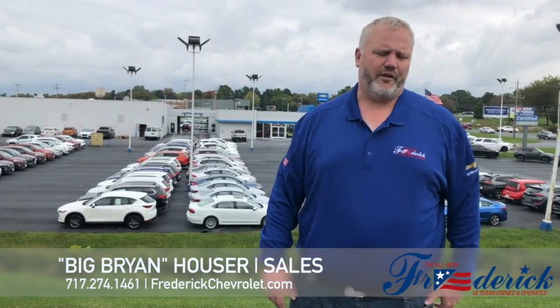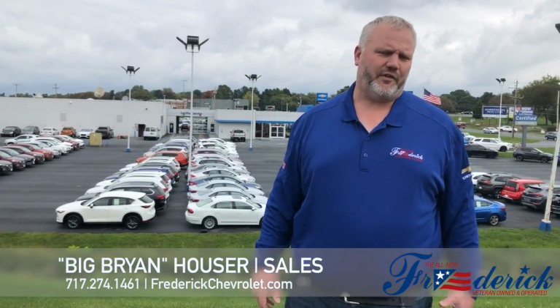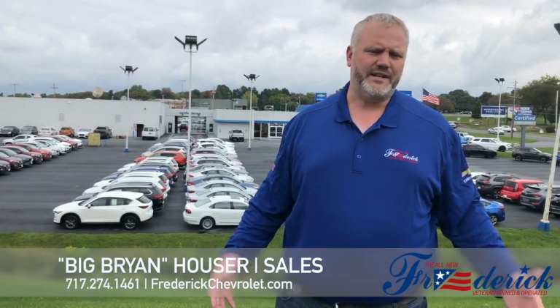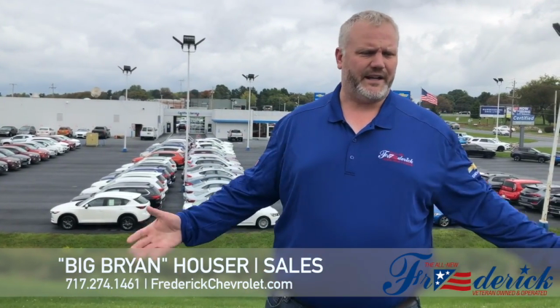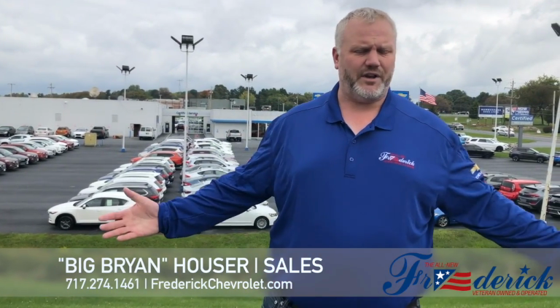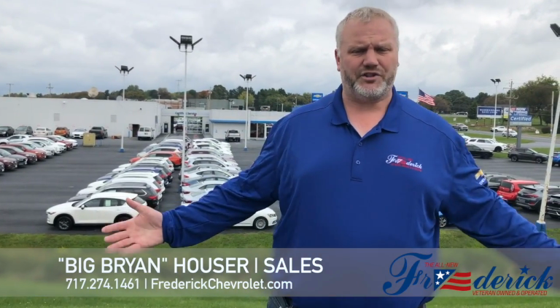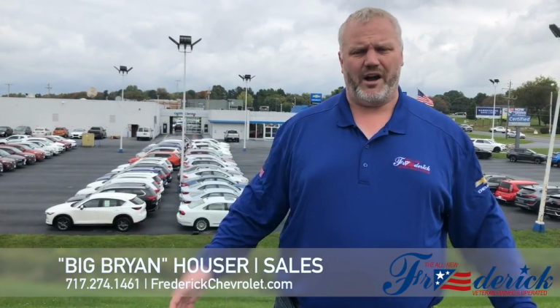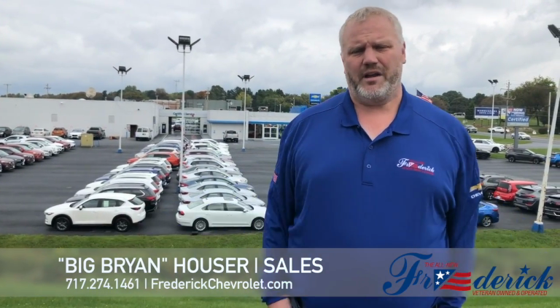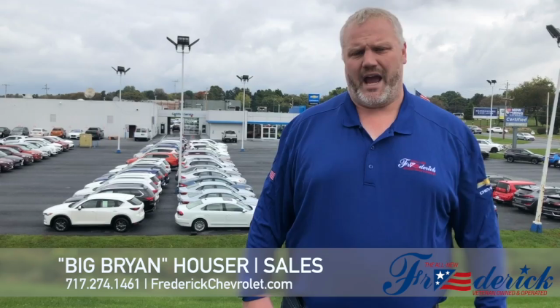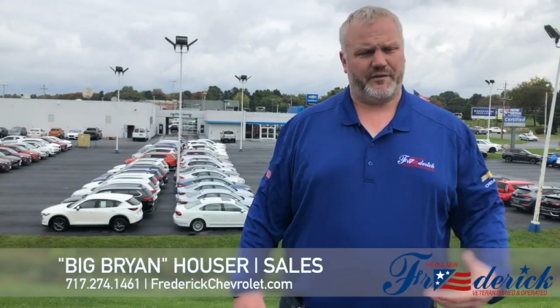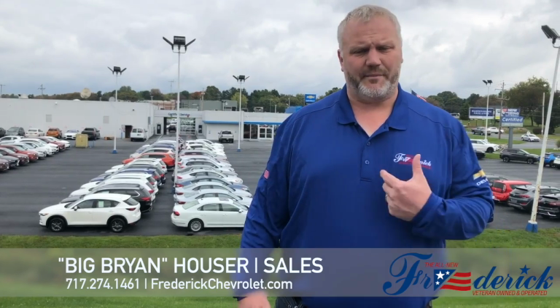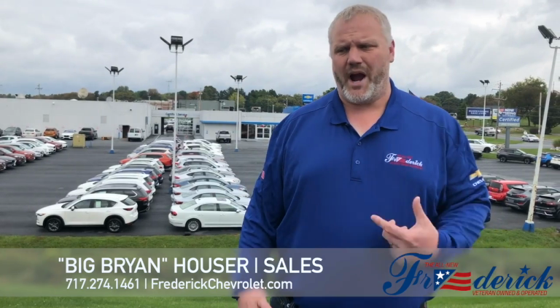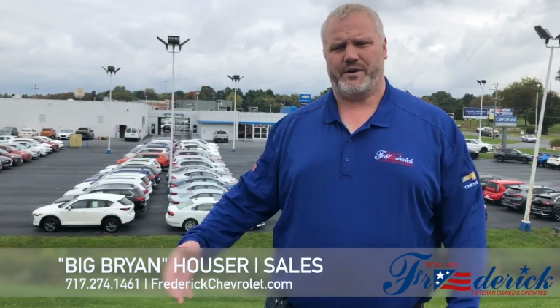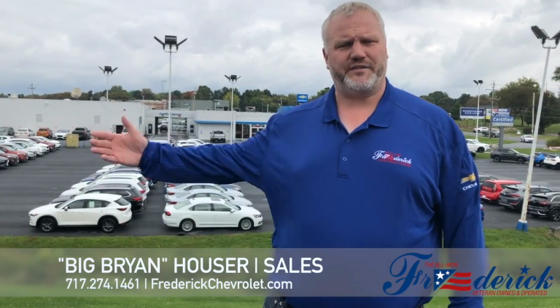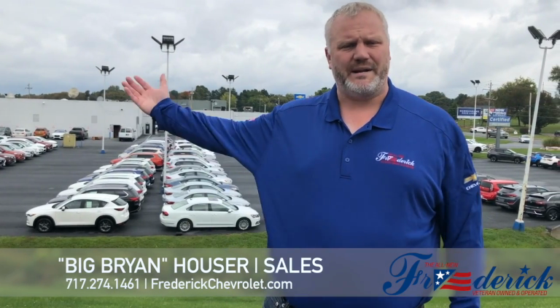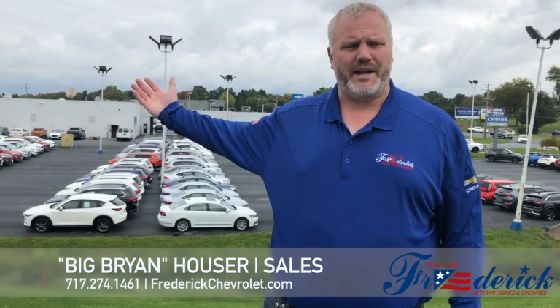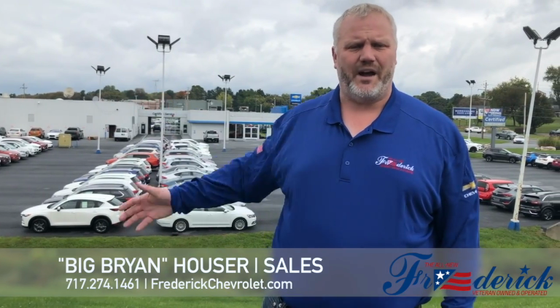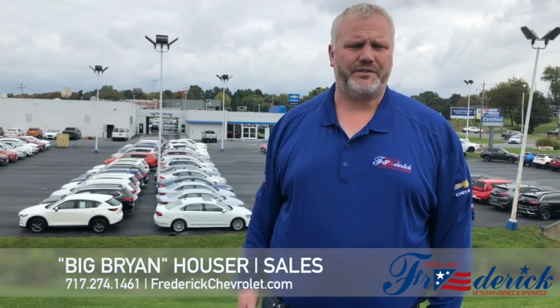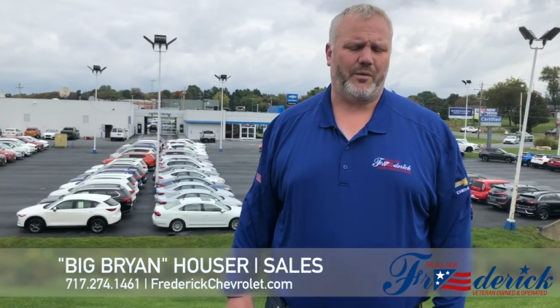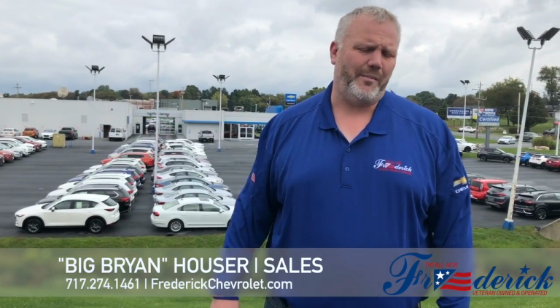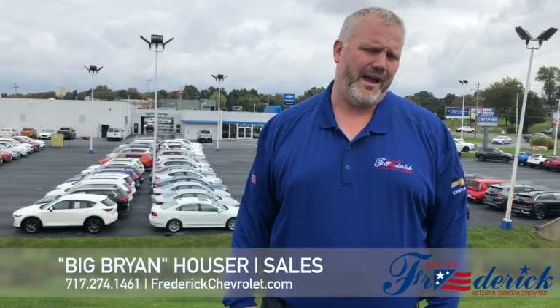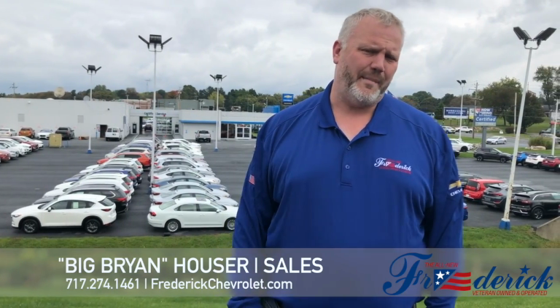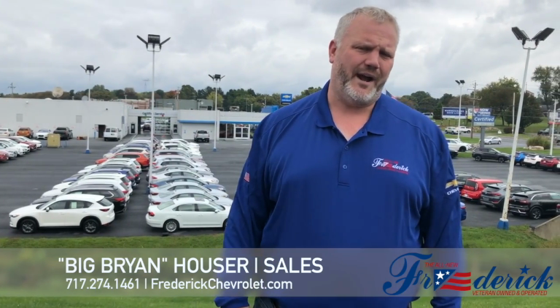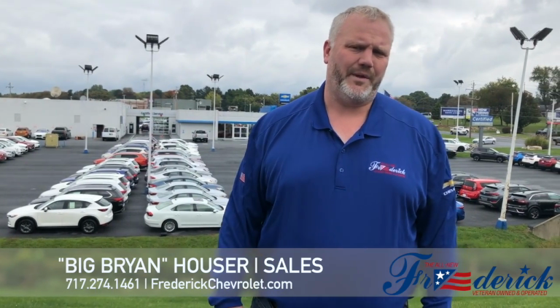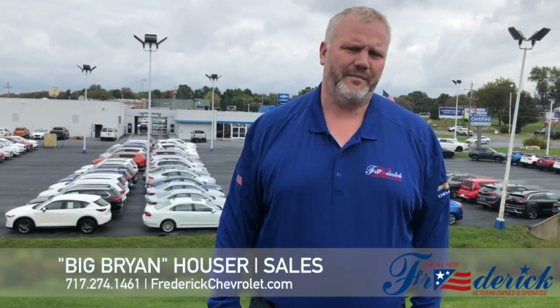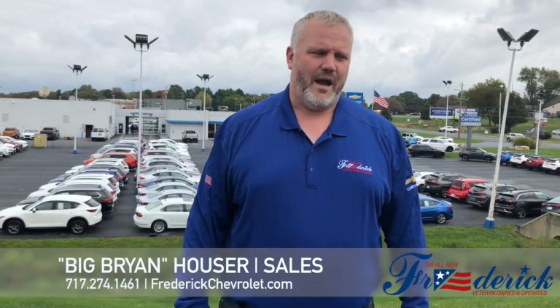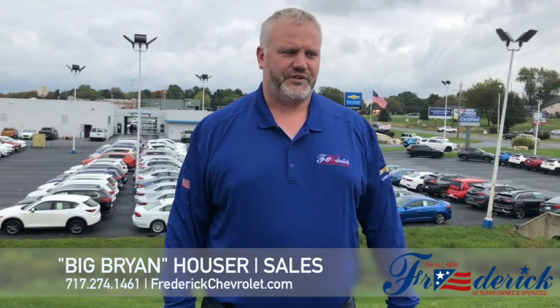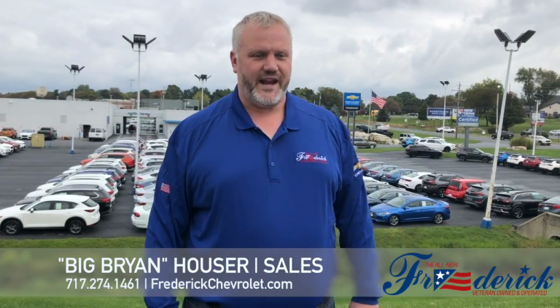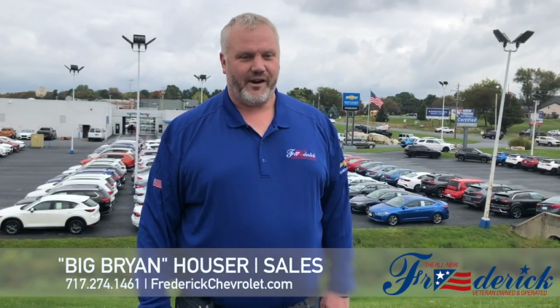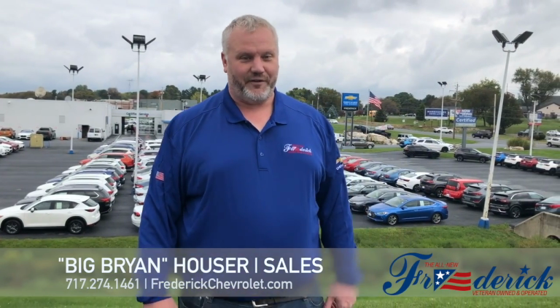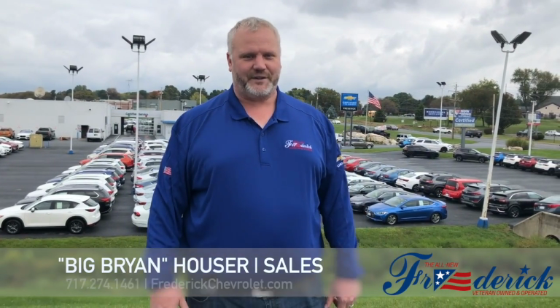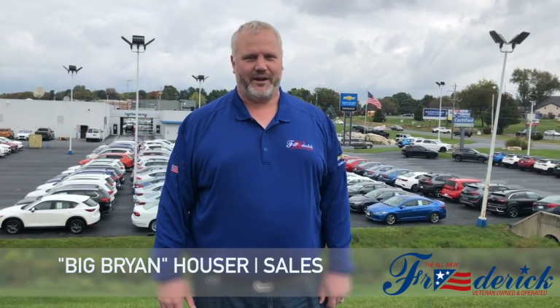Feel free to give us a shout — ask for Big Brian or ask for anybody else, we'll all be happy to help you. And we'll see you here on Frederick Mountain.